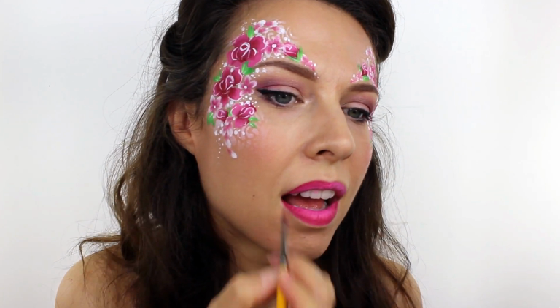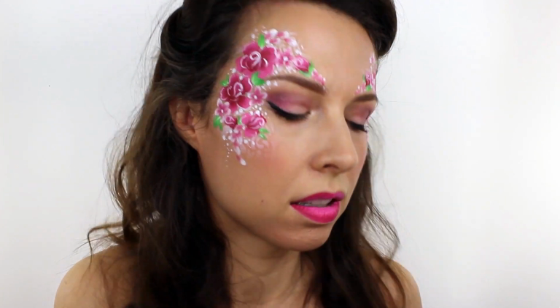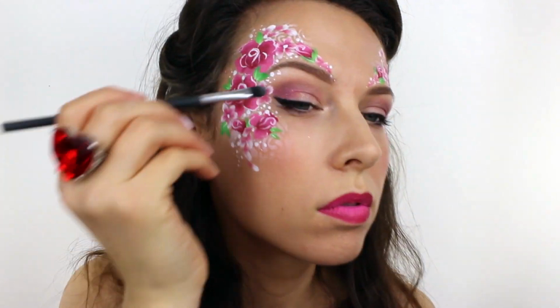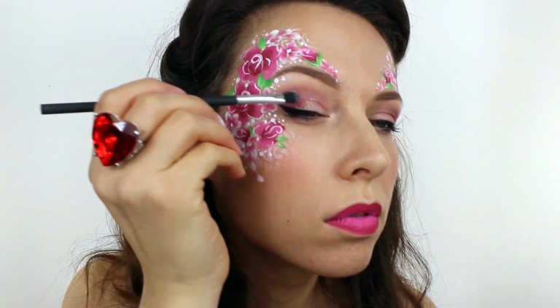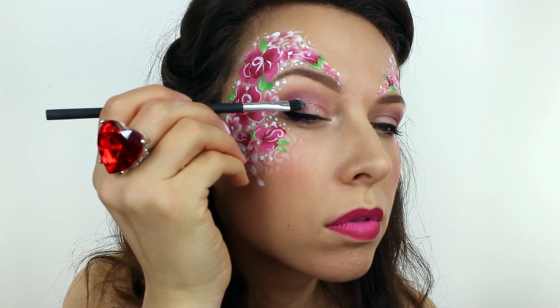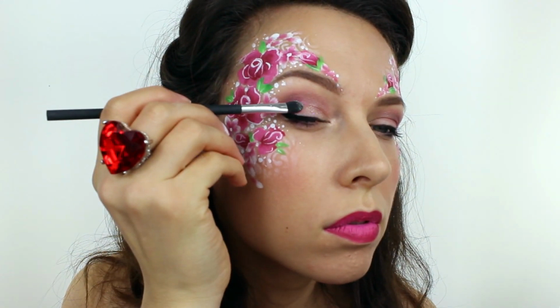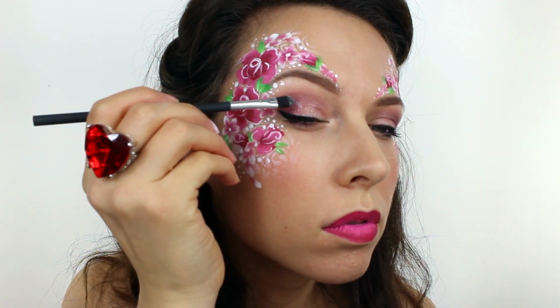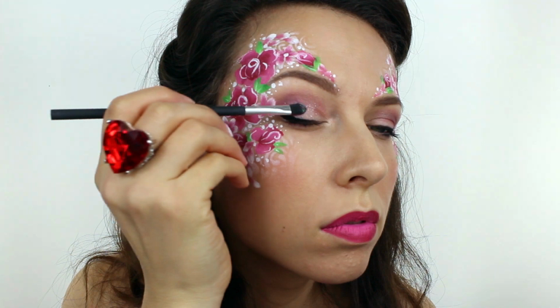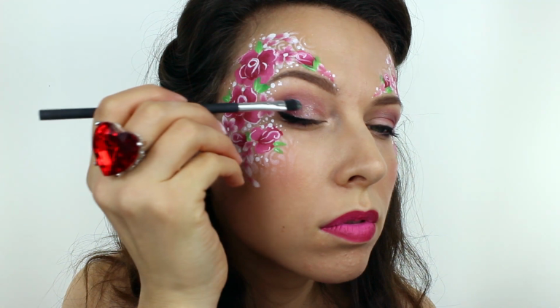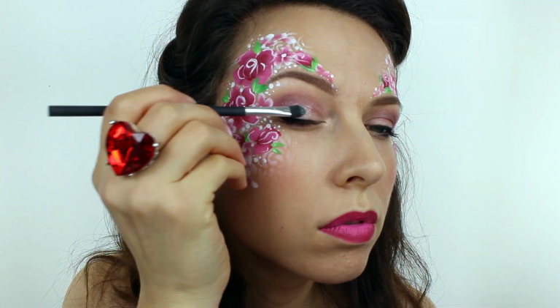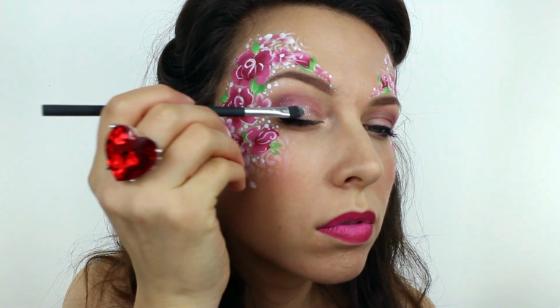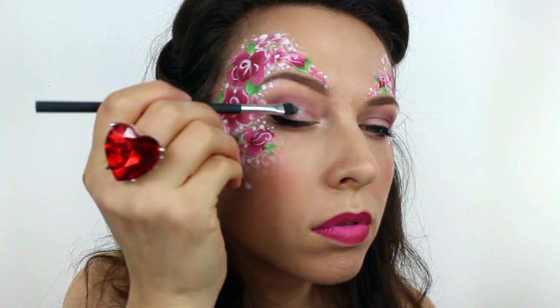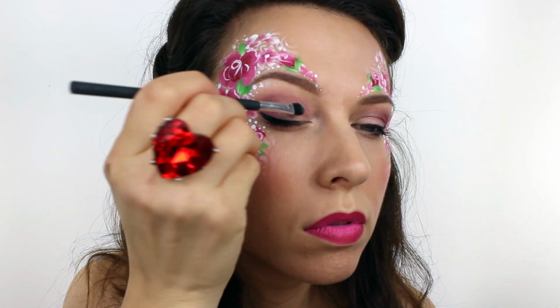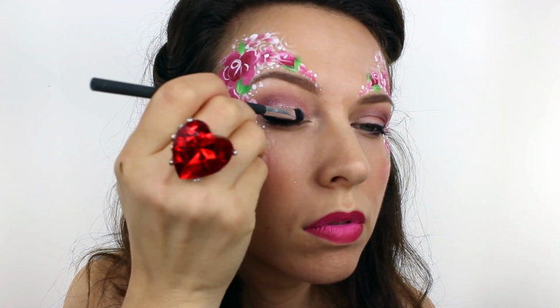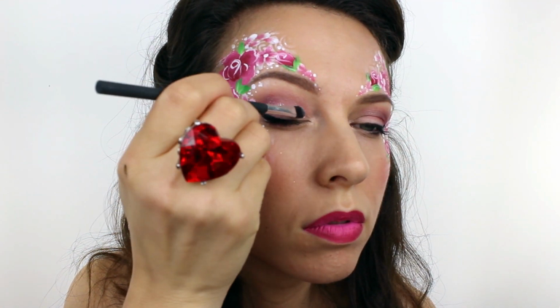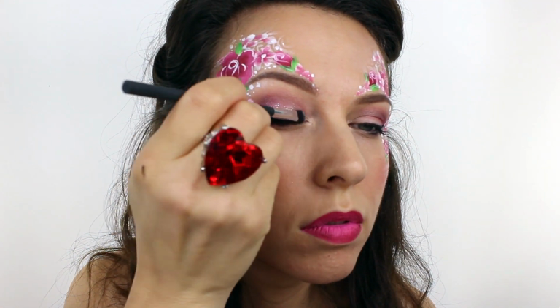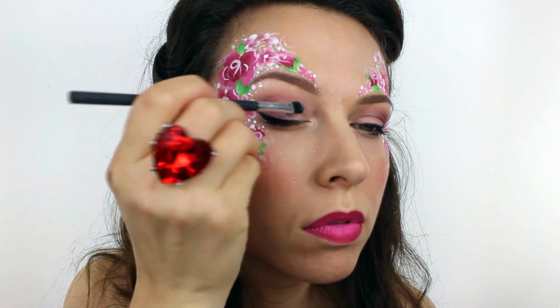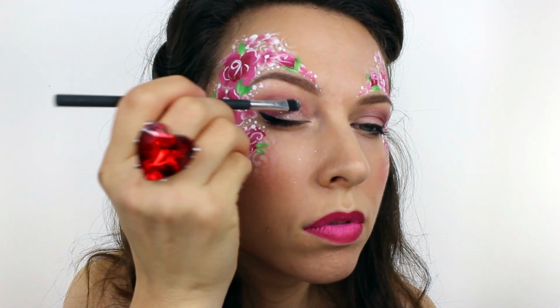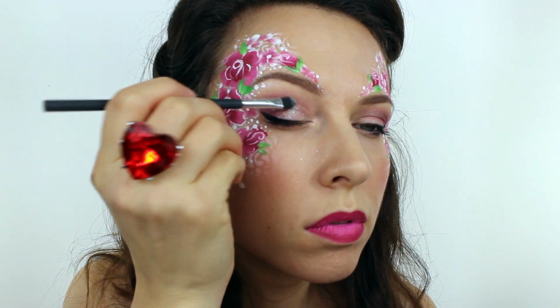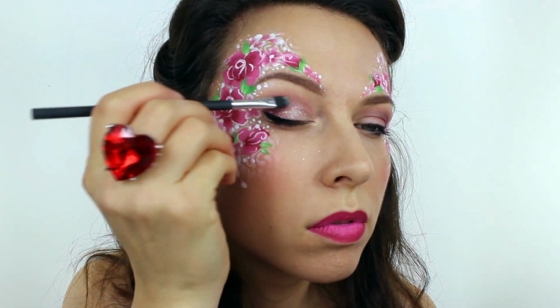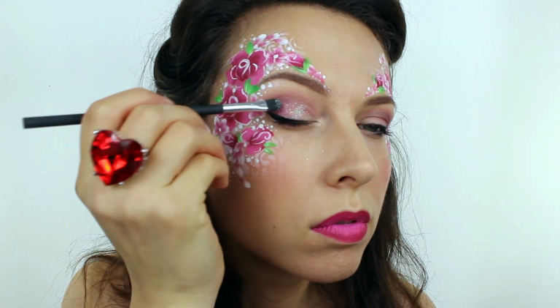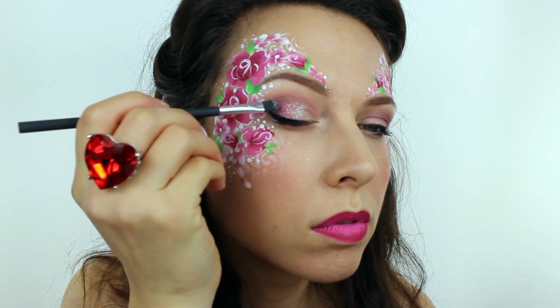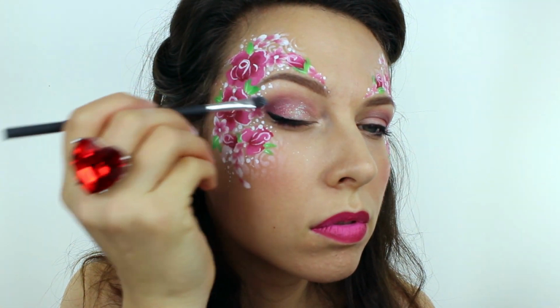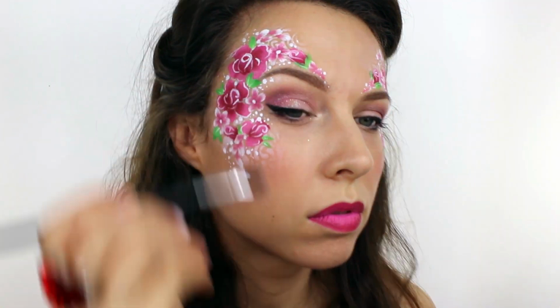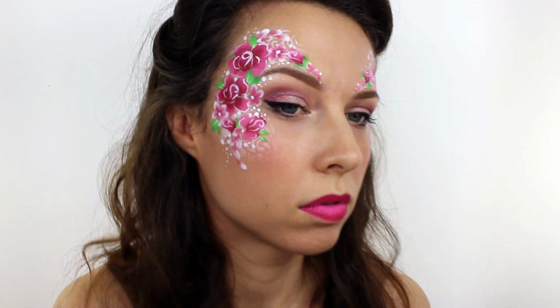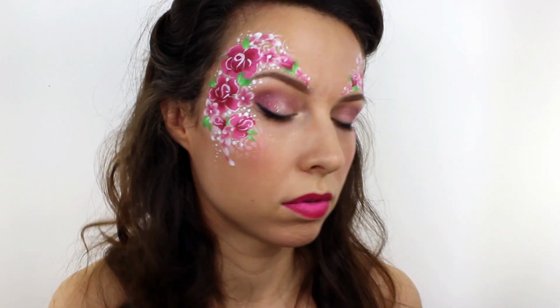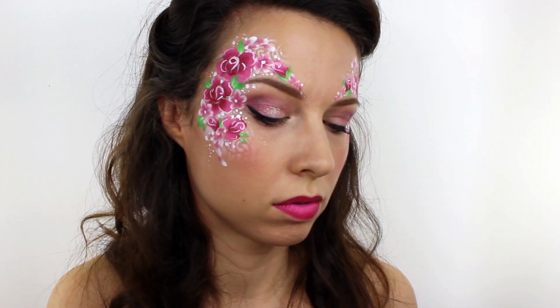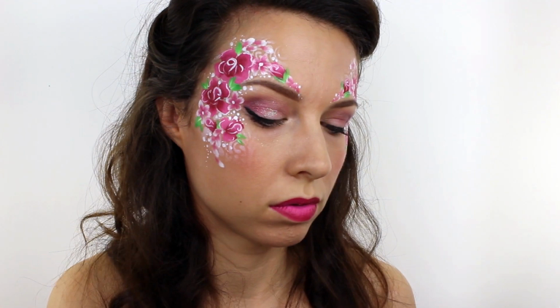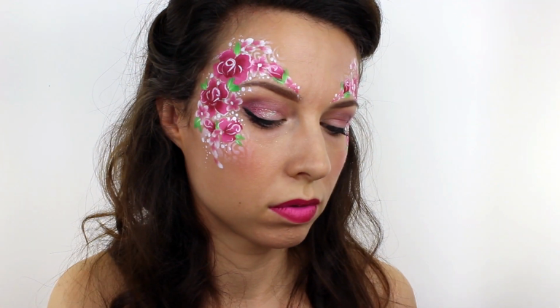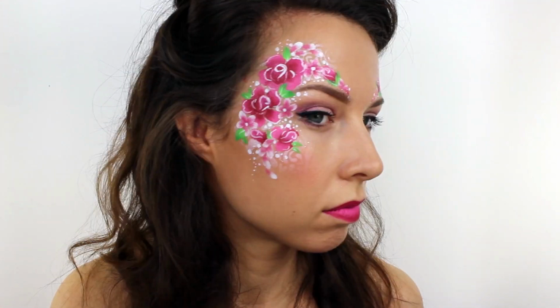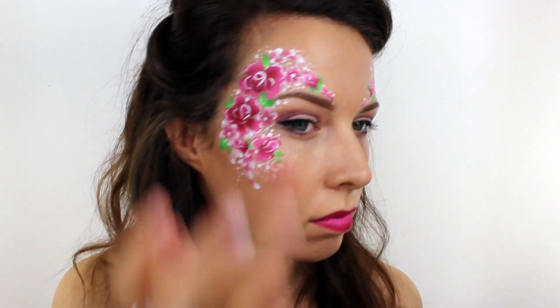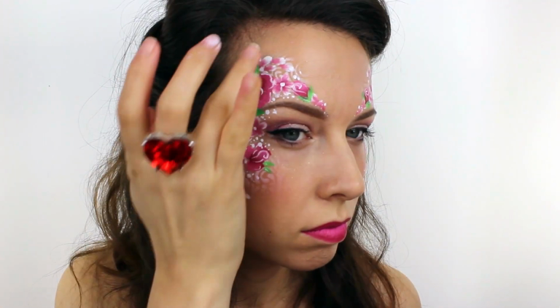For a little bit of sparkle I used an iridescent white glitter over my eyelids and then I also added a small amount to some of the flowers.